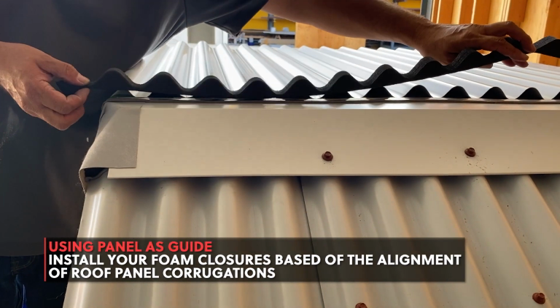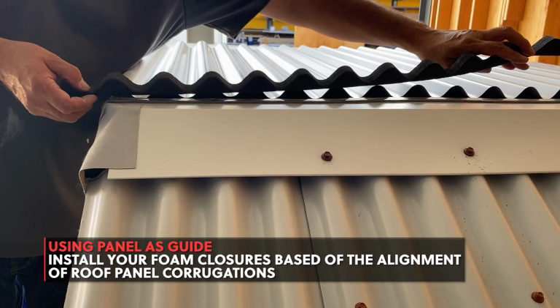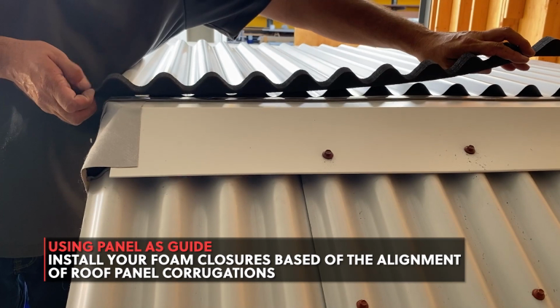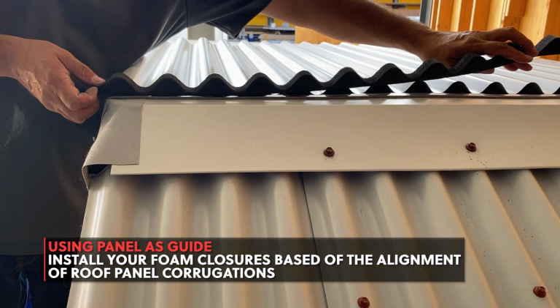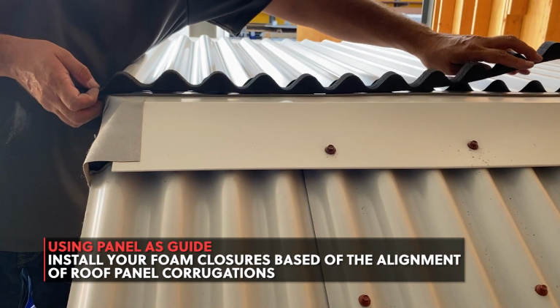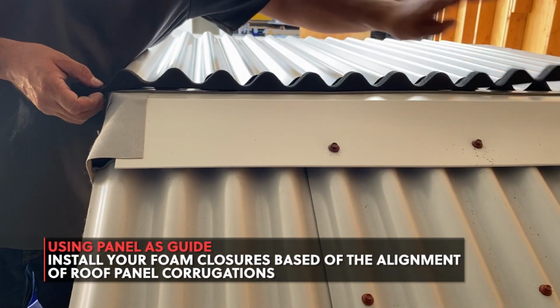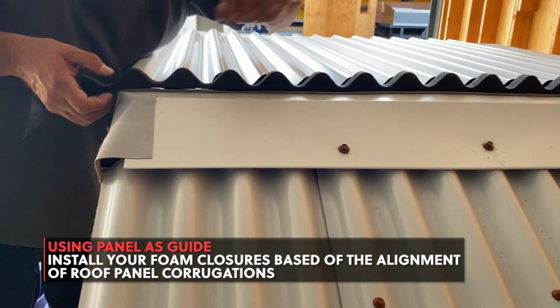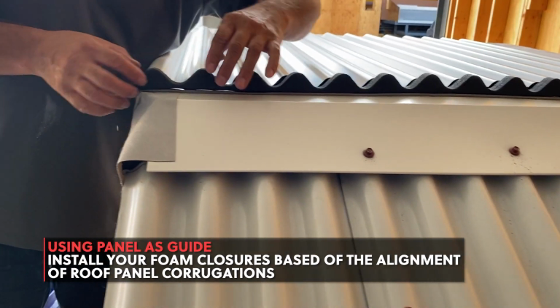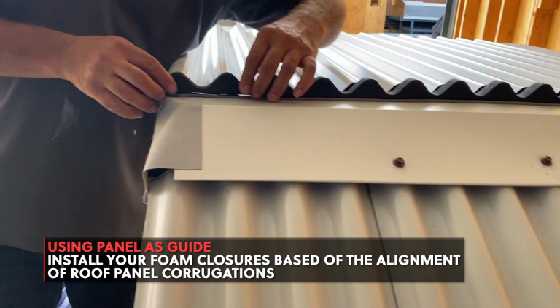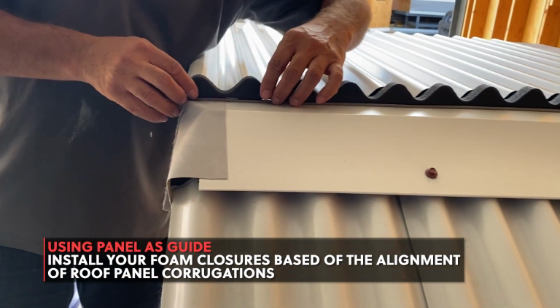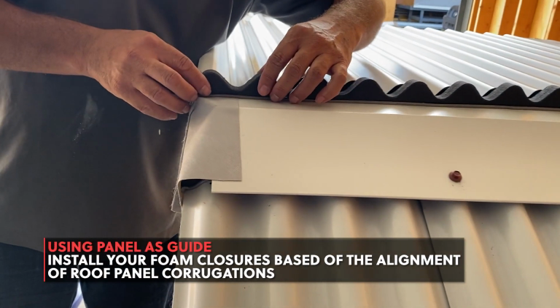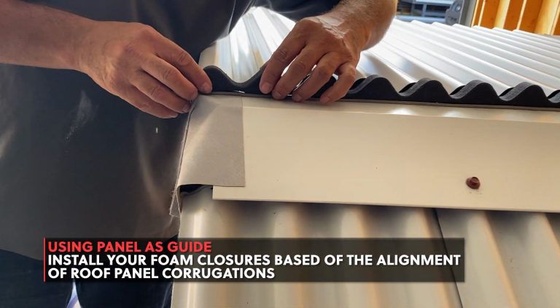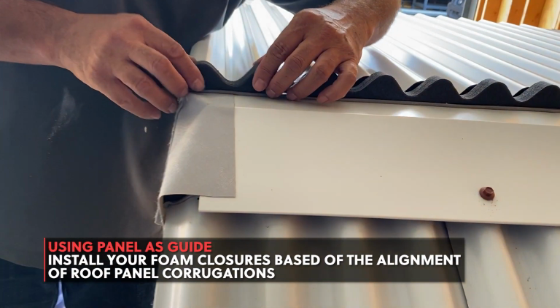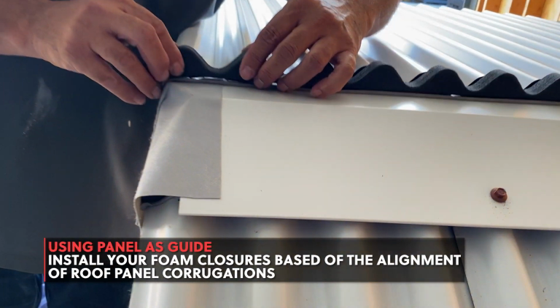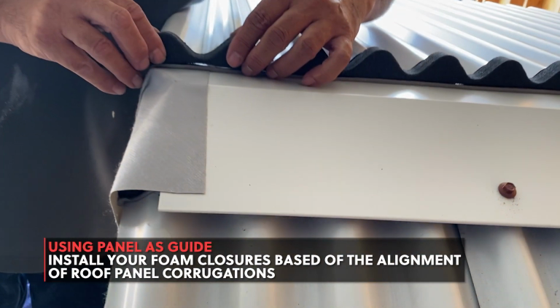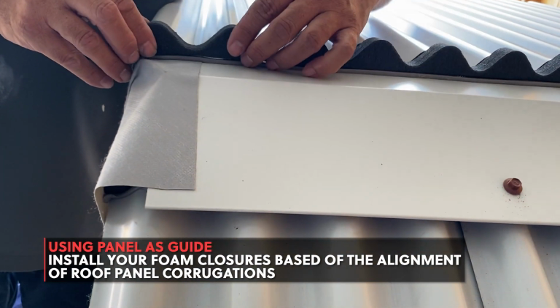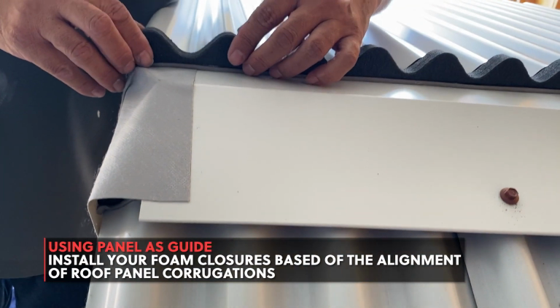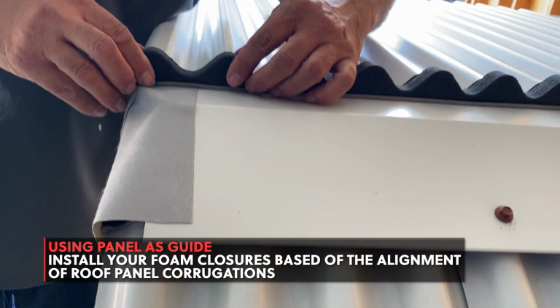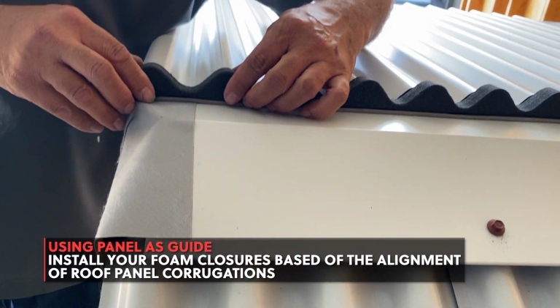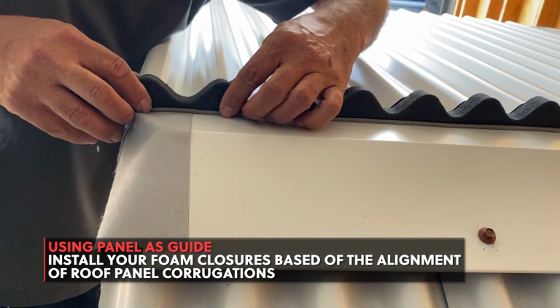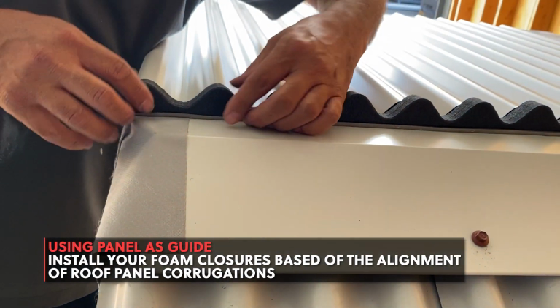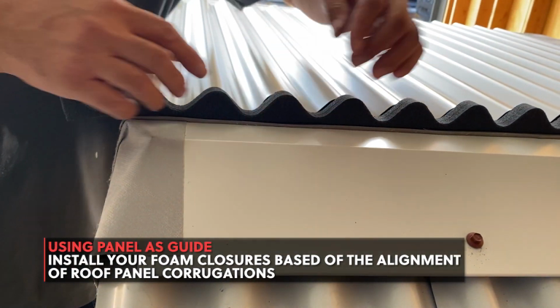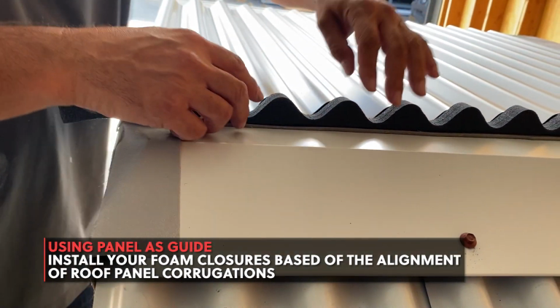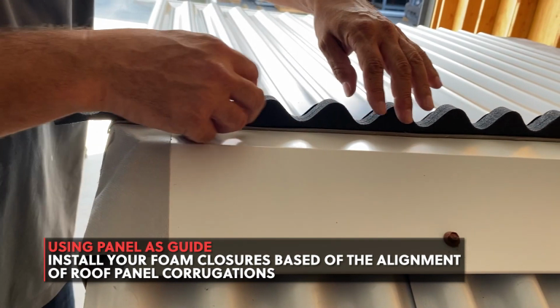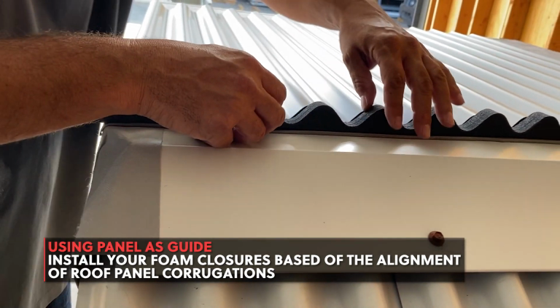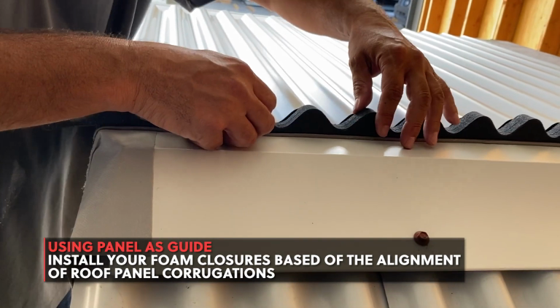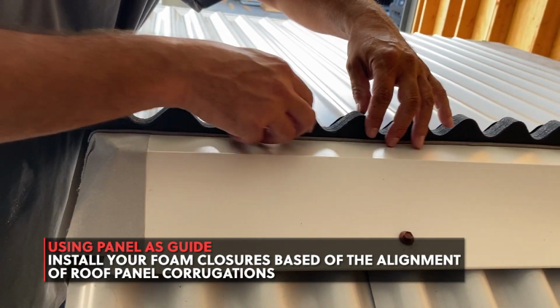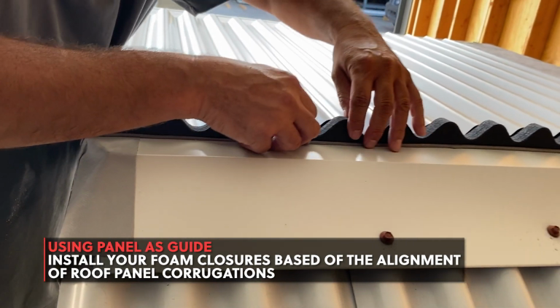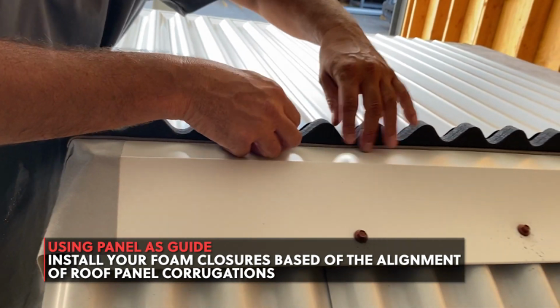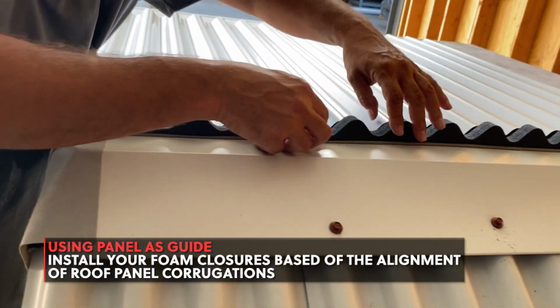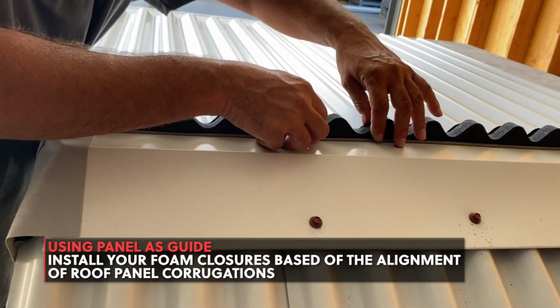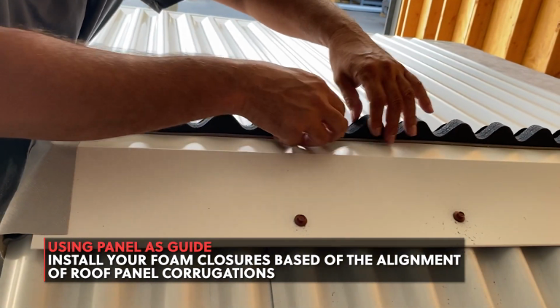Install foam closures on top of your double-sided butyl tape. Make sure the foam is aligned with the roof panel's corrugations.